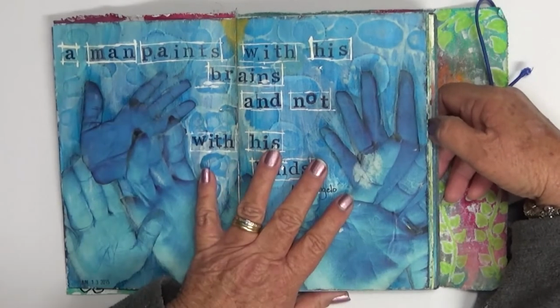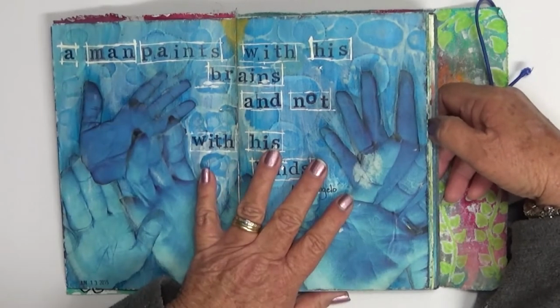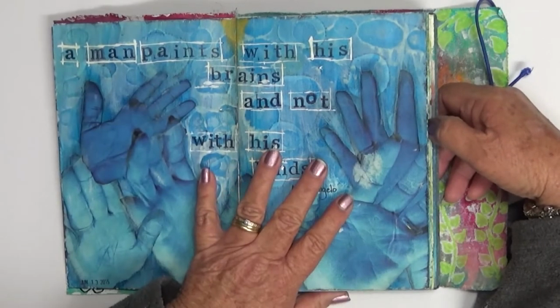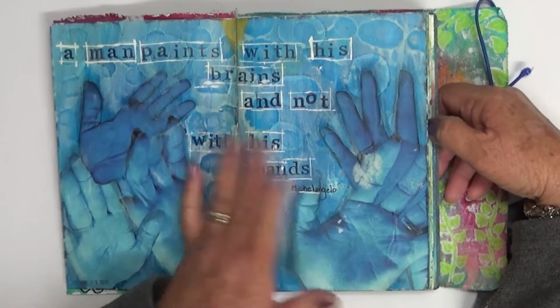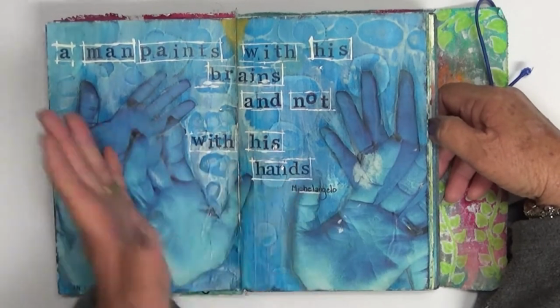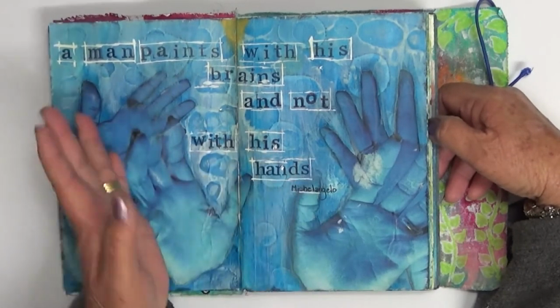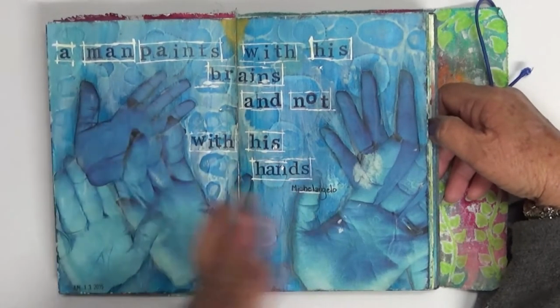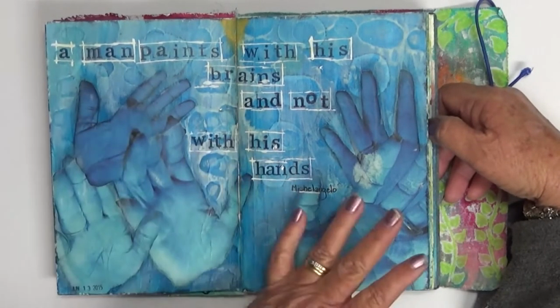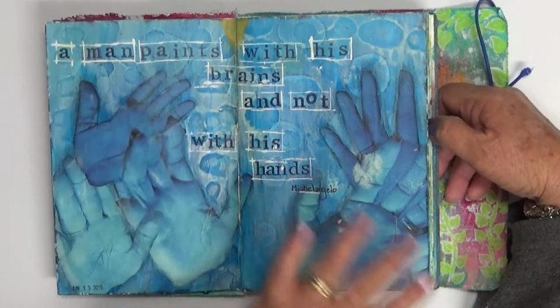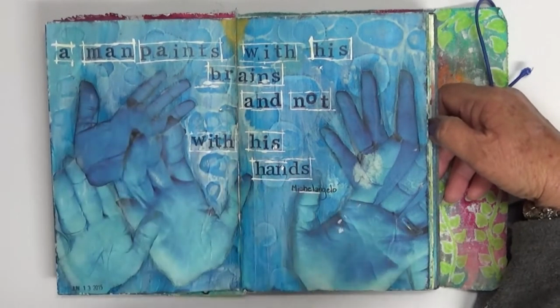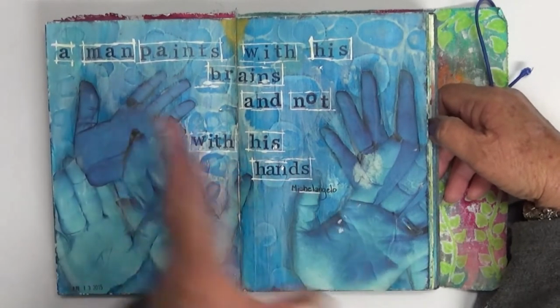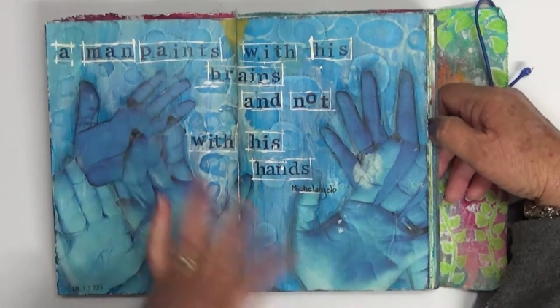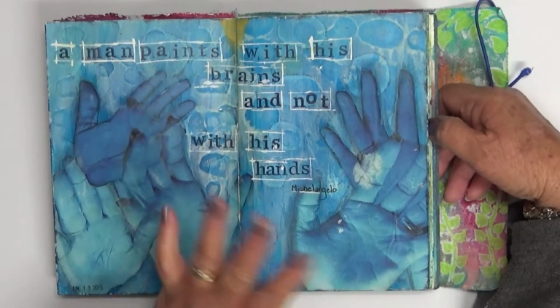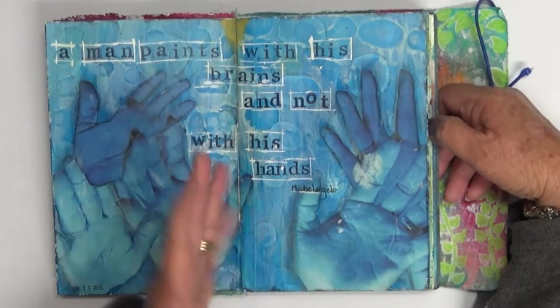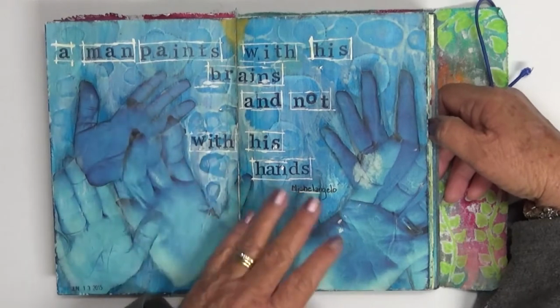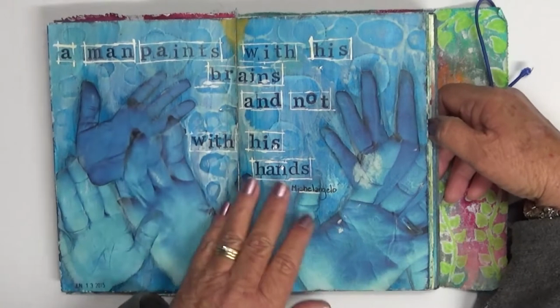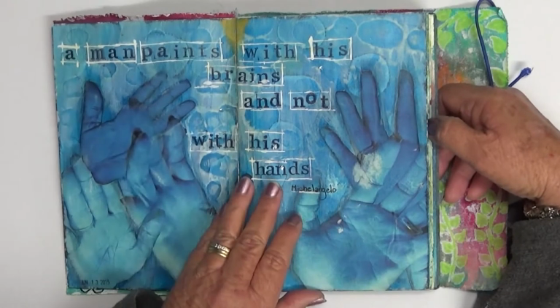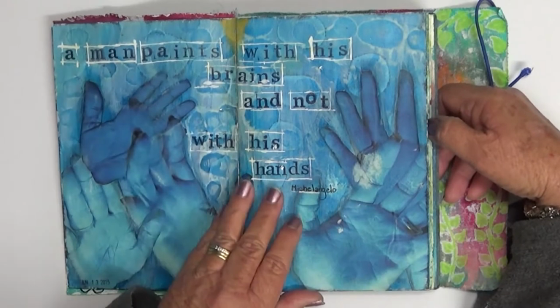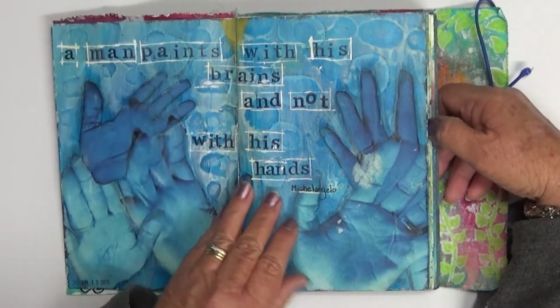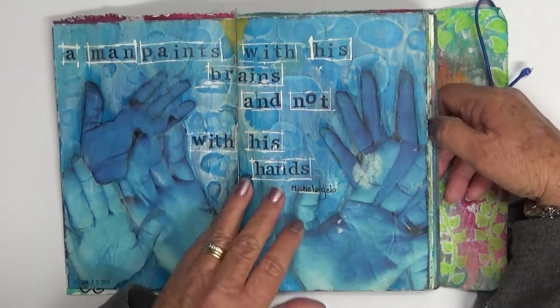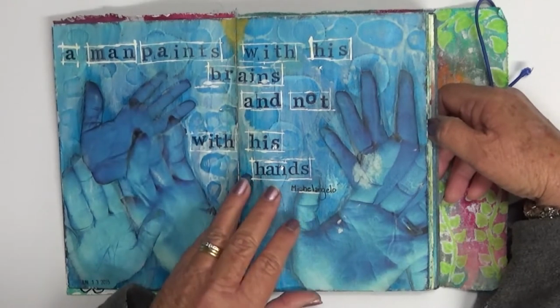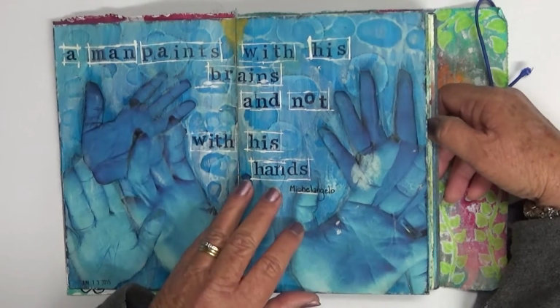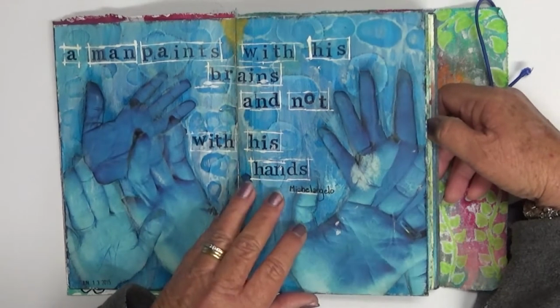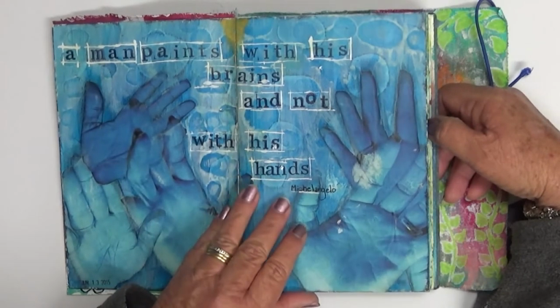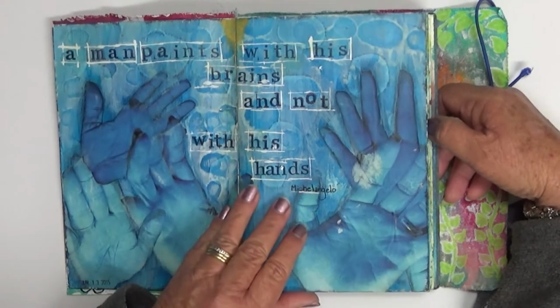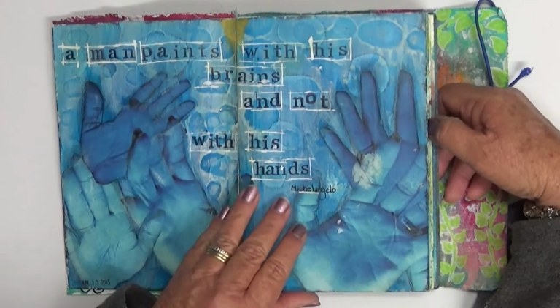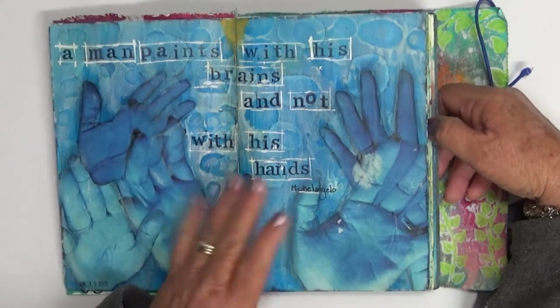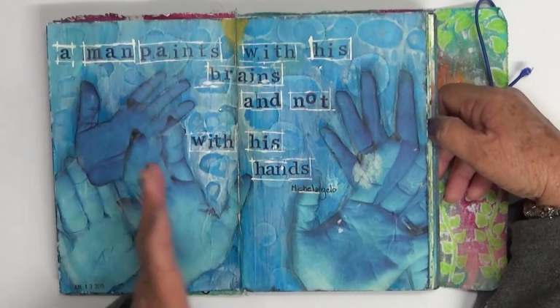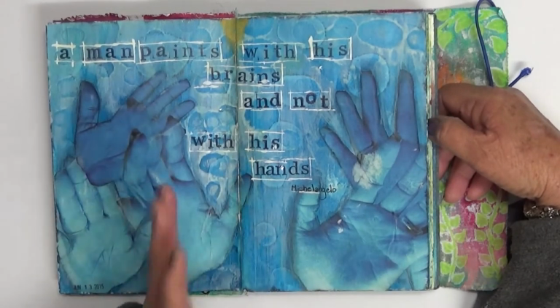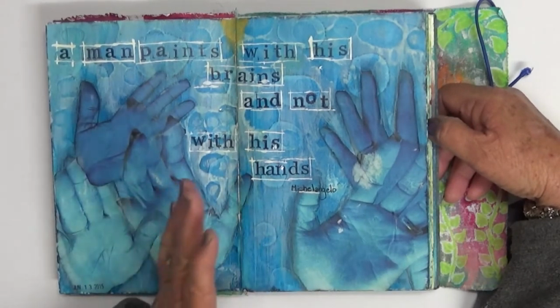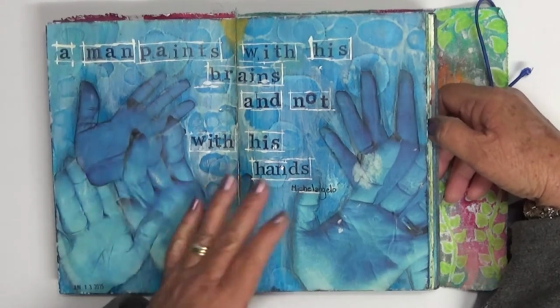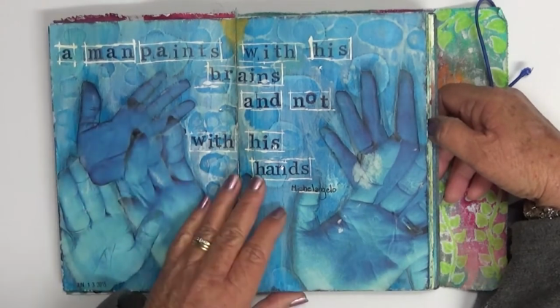I work in other journals as well — I don't always do pages in one journal and then move to the next one. I alternate, so I have quite a few journals on the go at the same time.